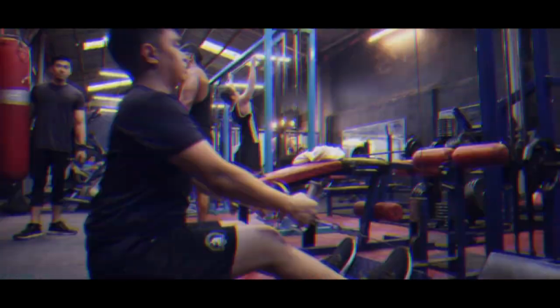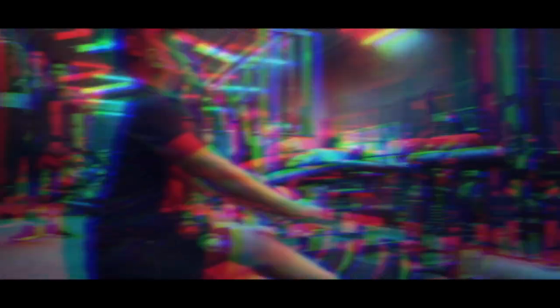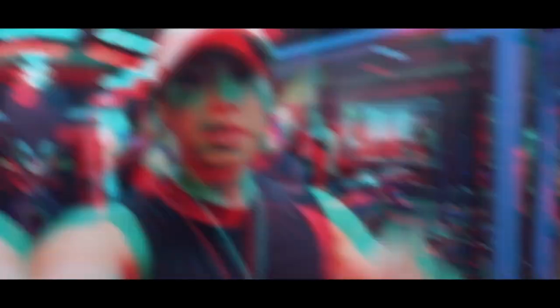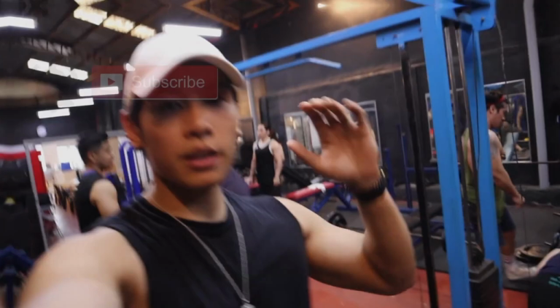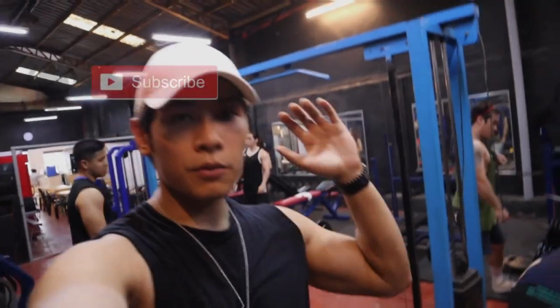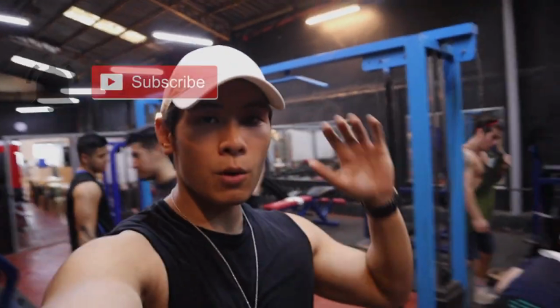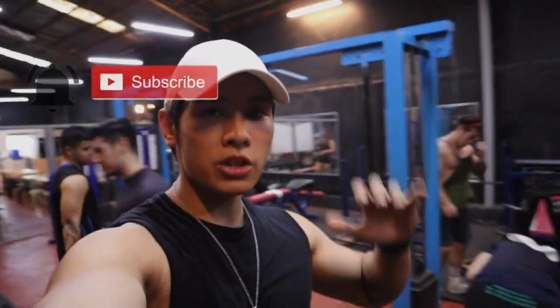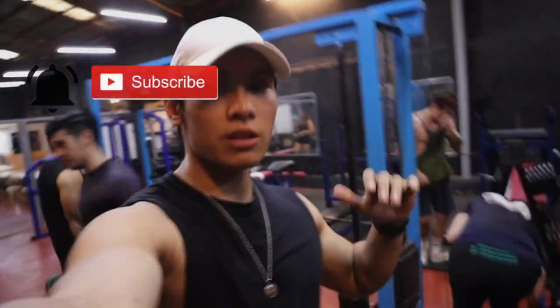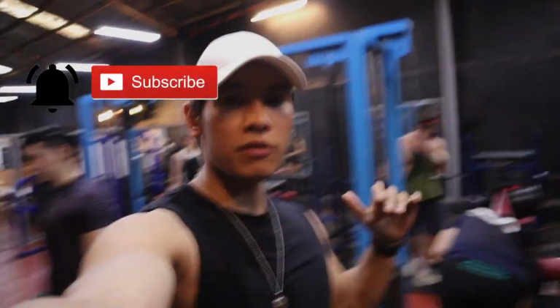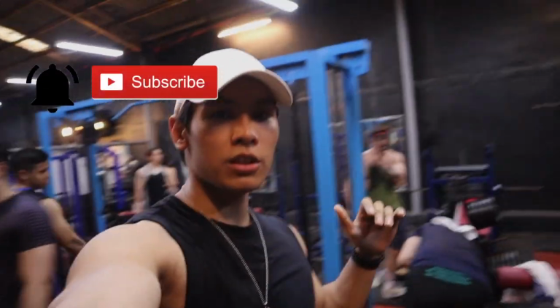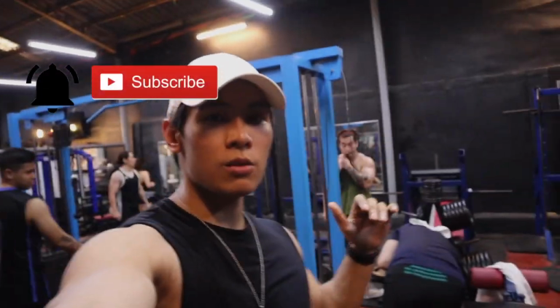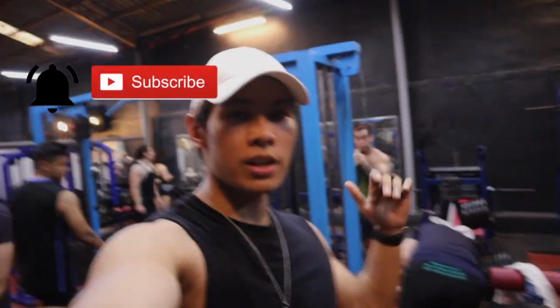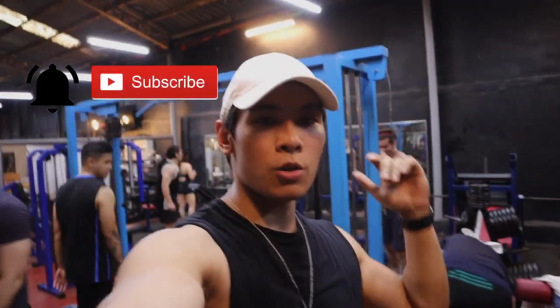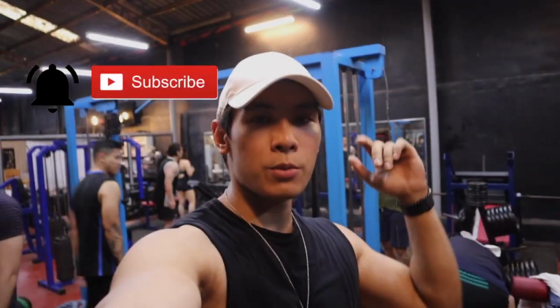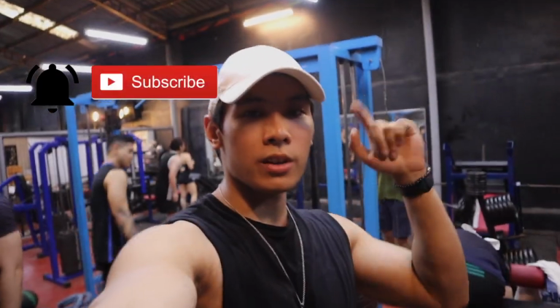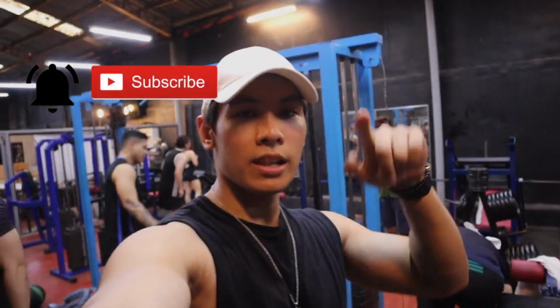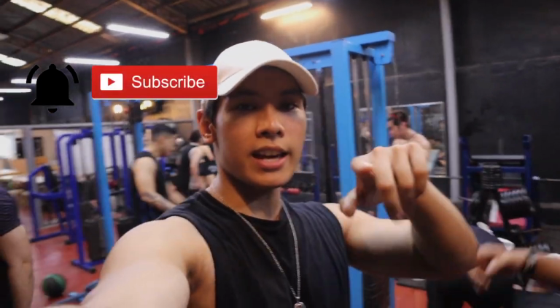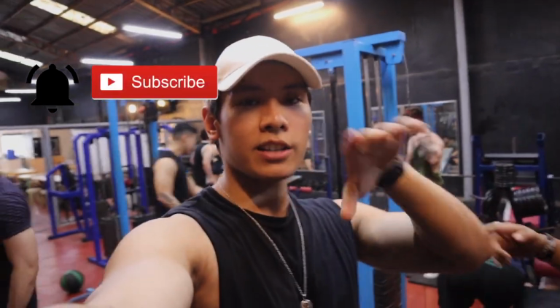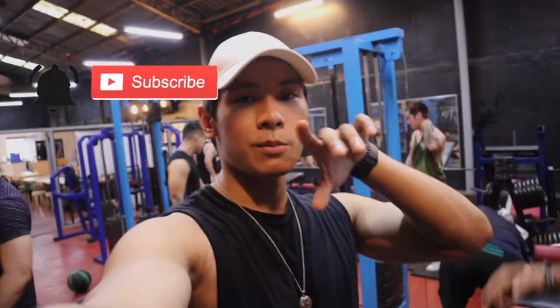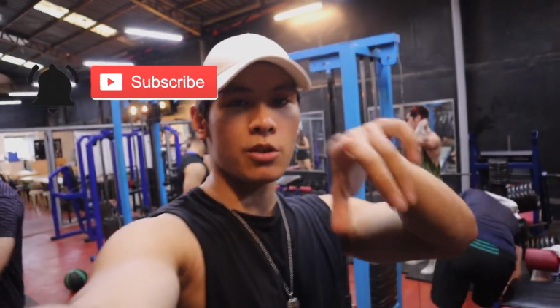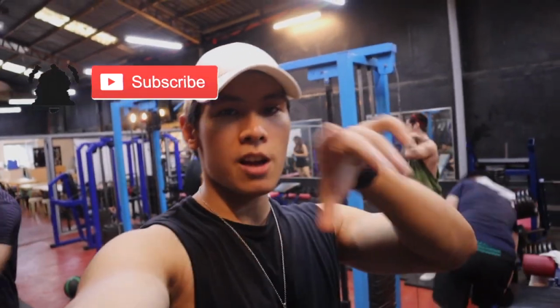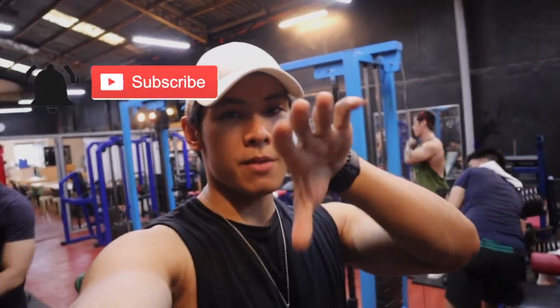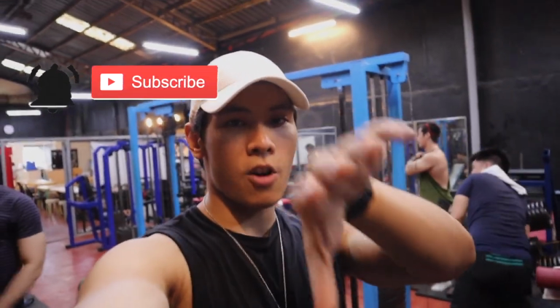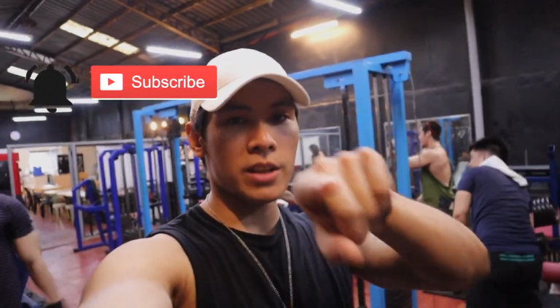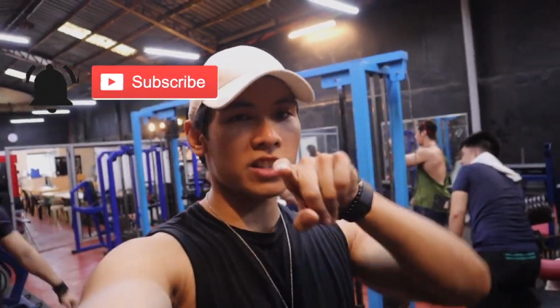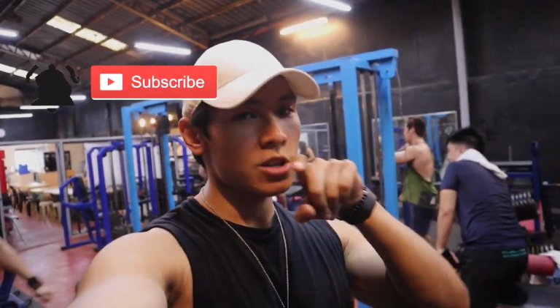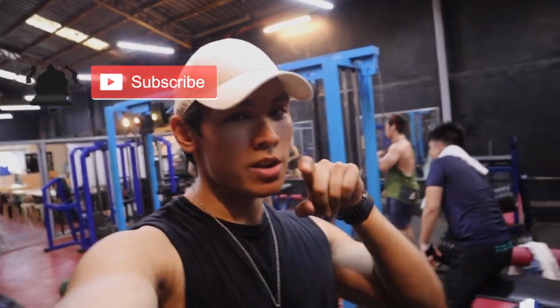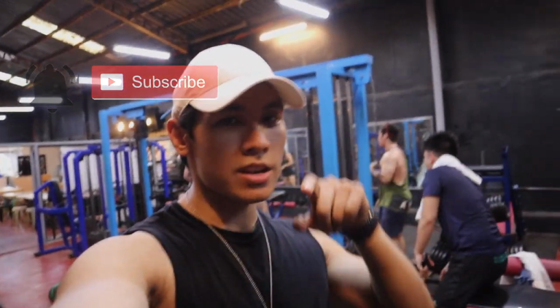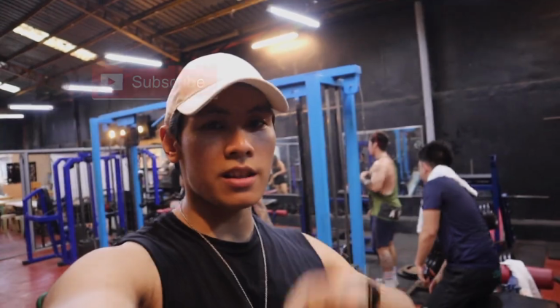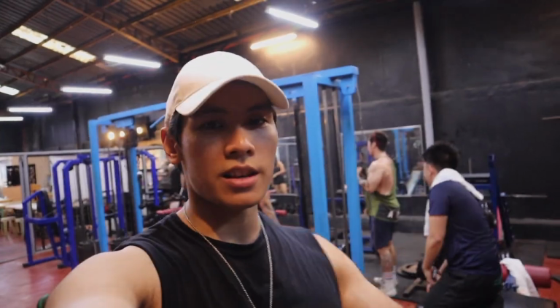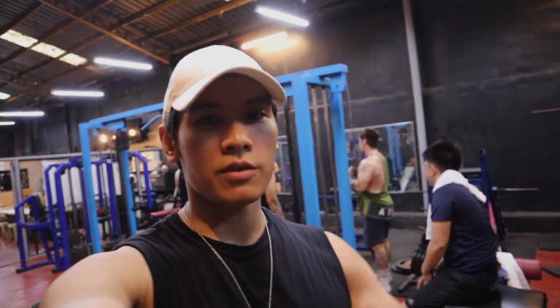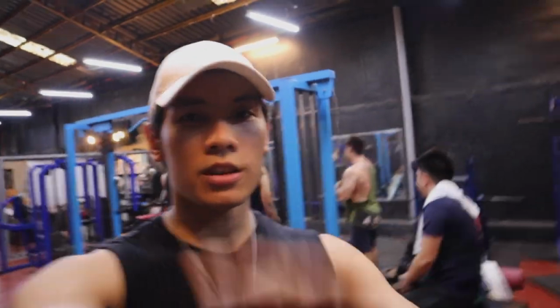Again, thank you for watching the video. Hope you can like, subscribe, and comment. See you in the next video.